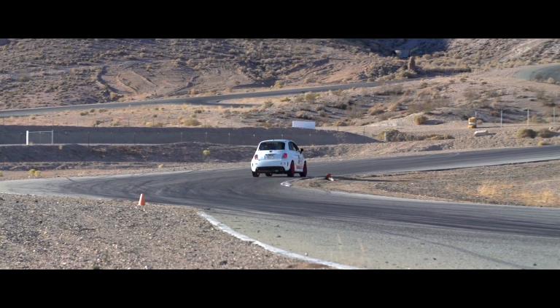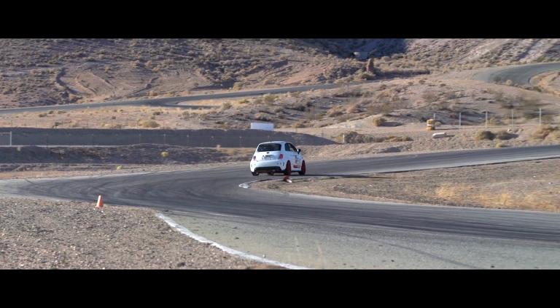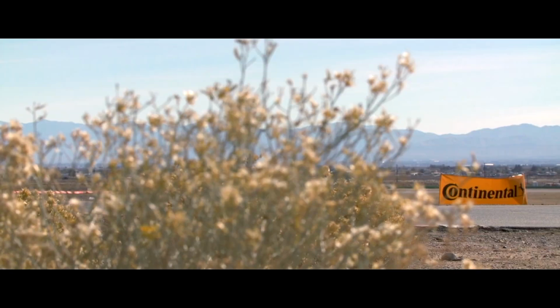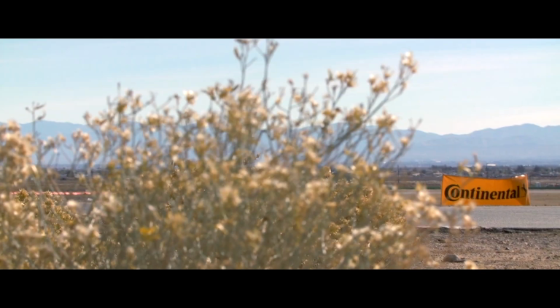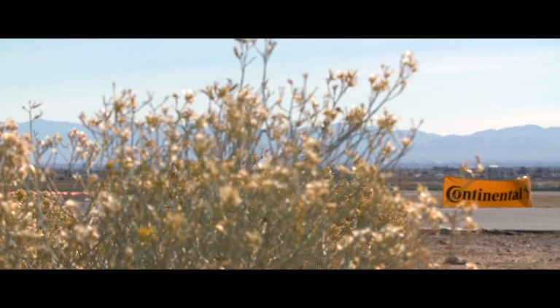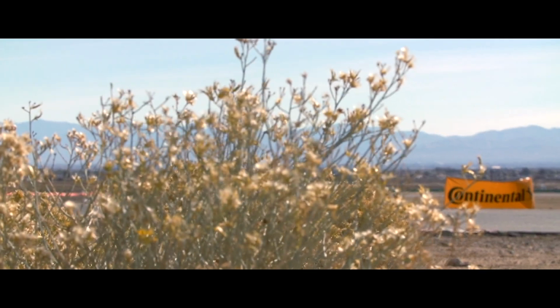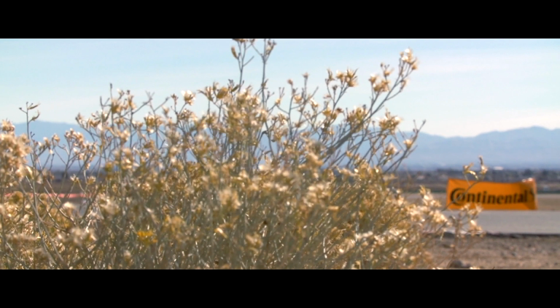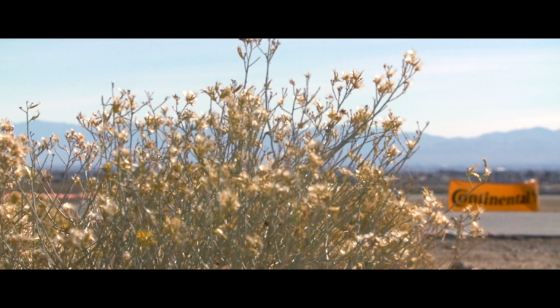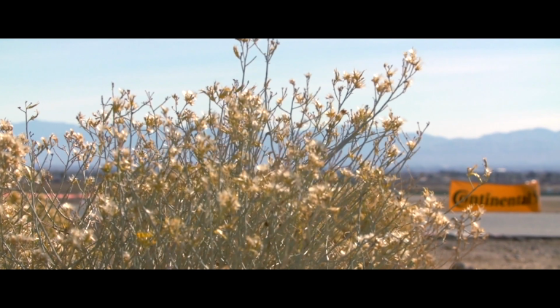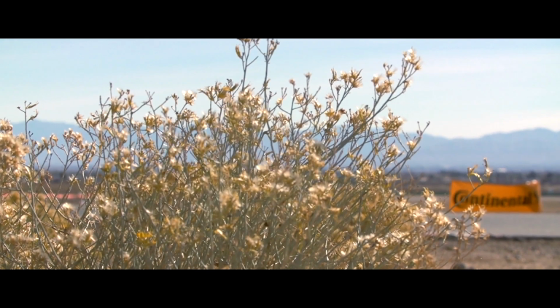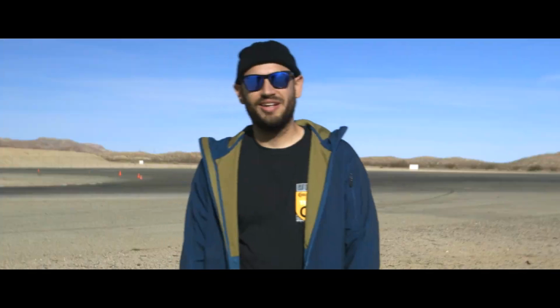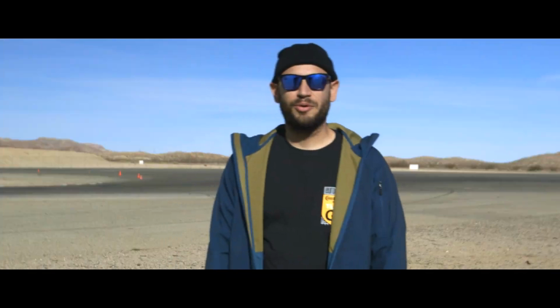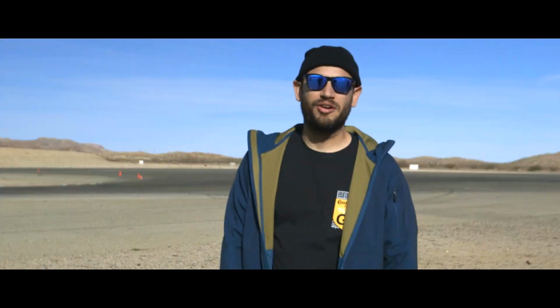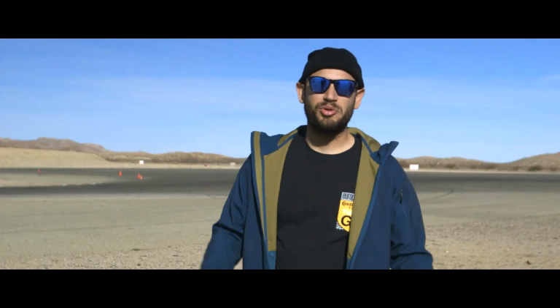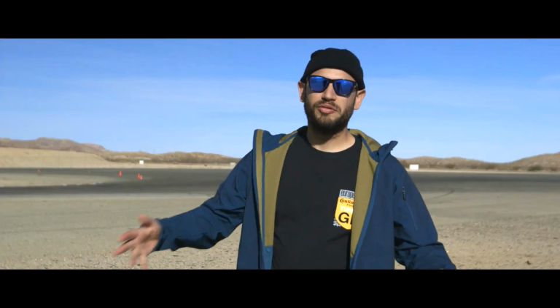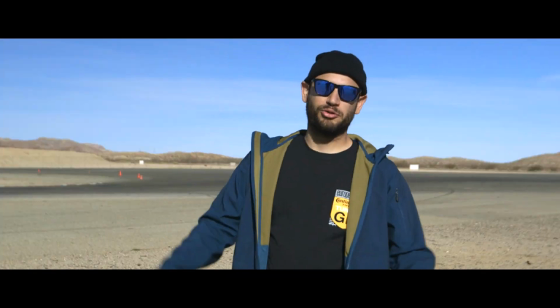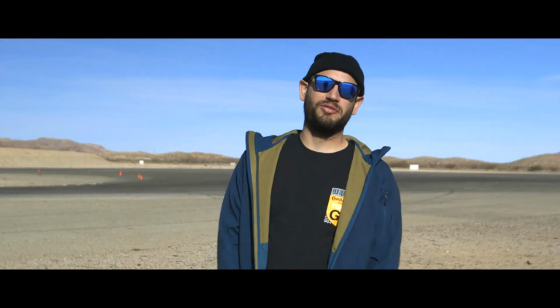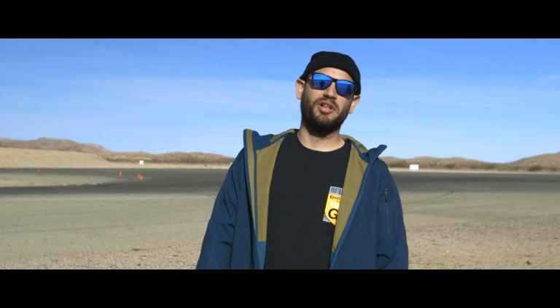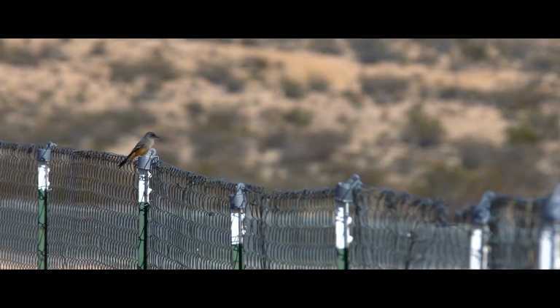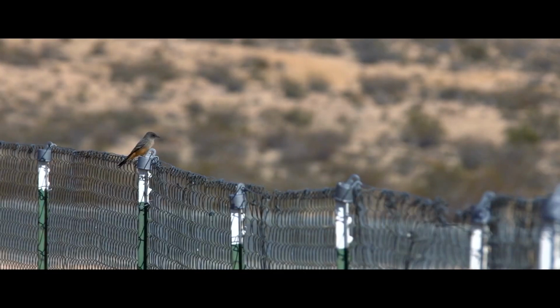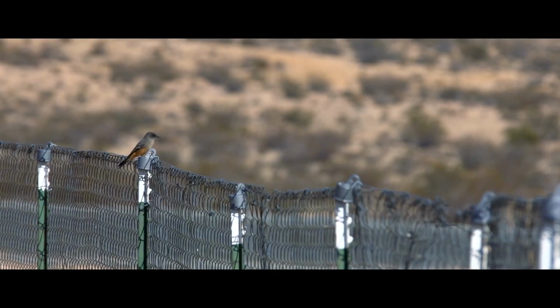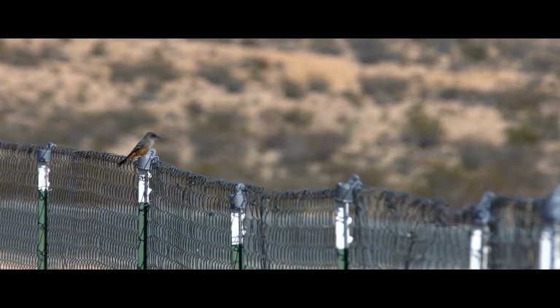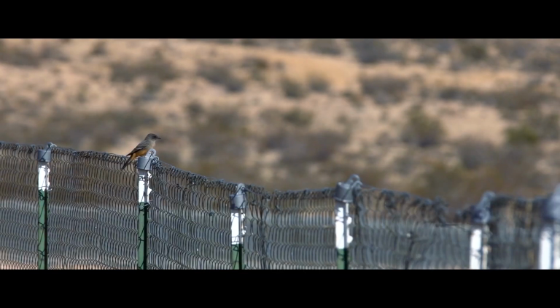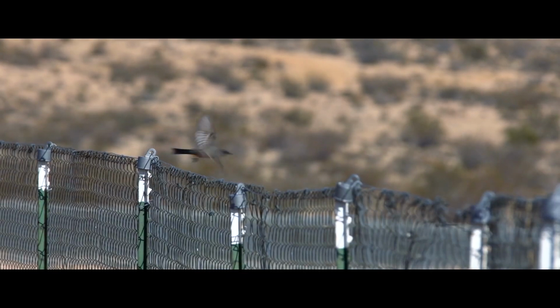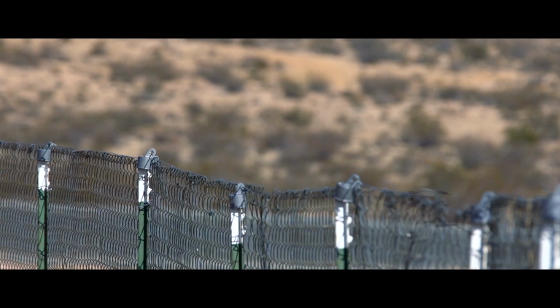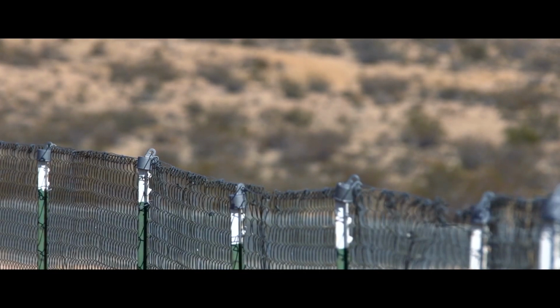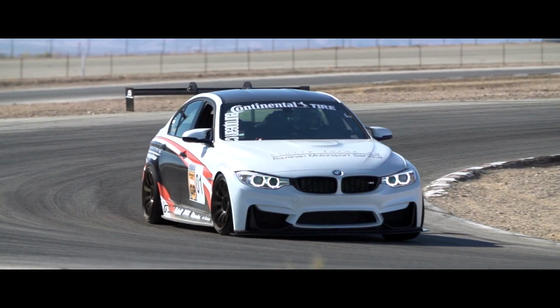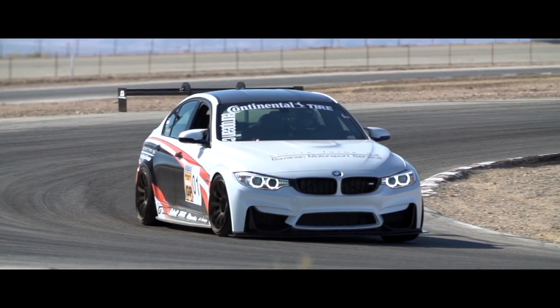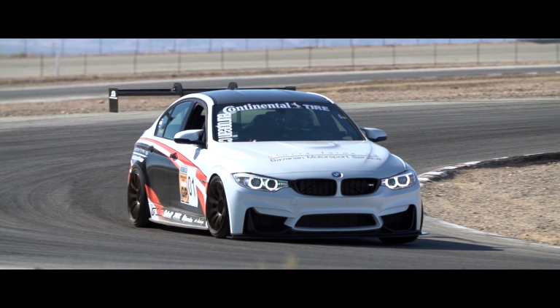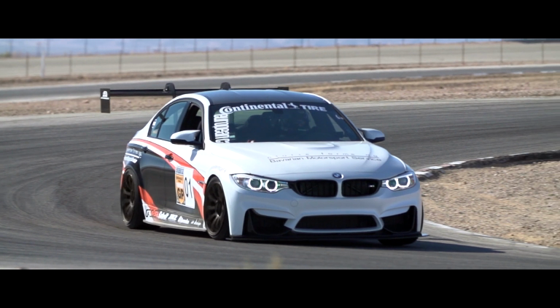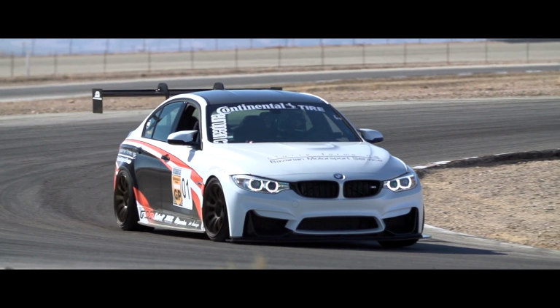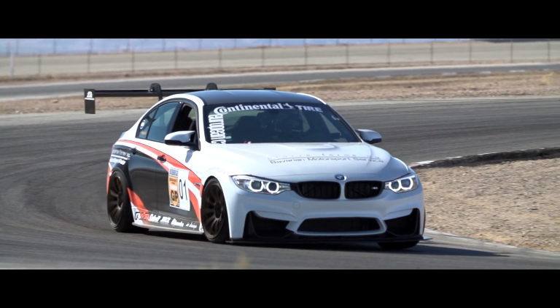Hey guys, I'm Mike Zabunchi with the Super Street Network. We're here in the beautiful streets of Willow in Rosamond, California for the 2014 Tuner GP.